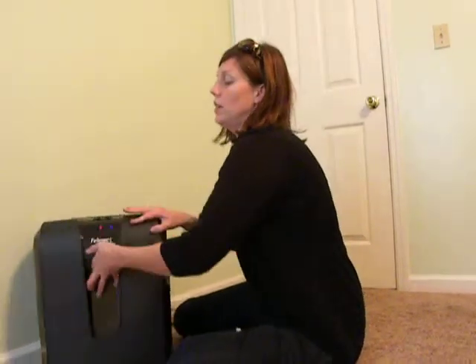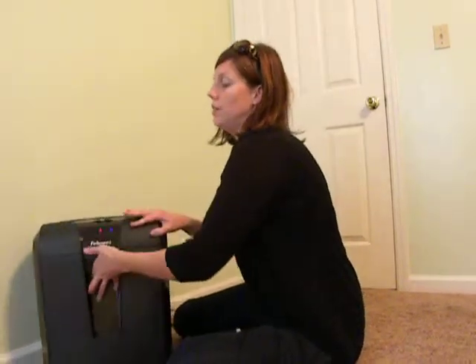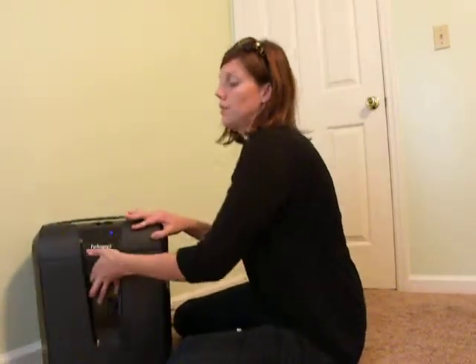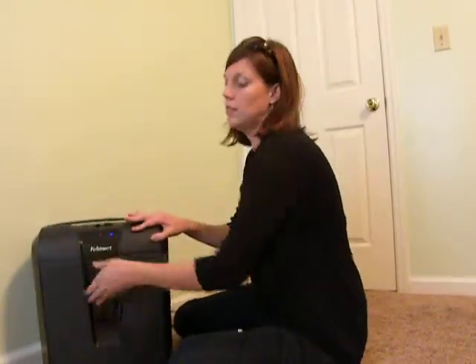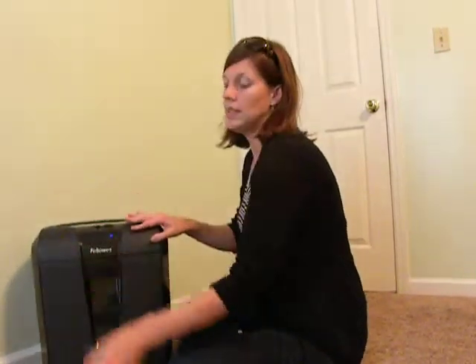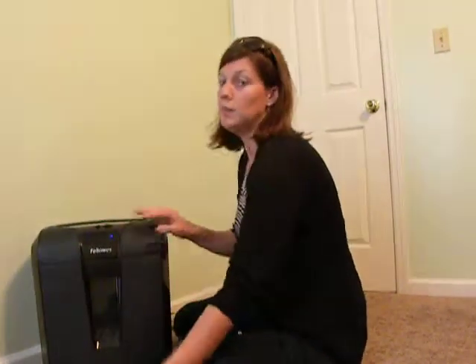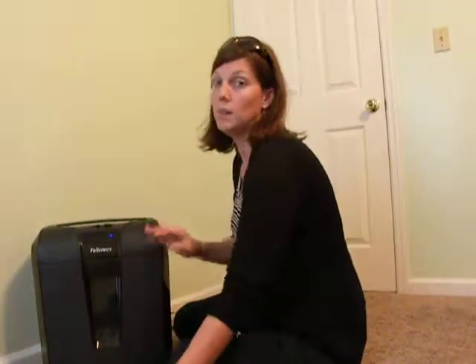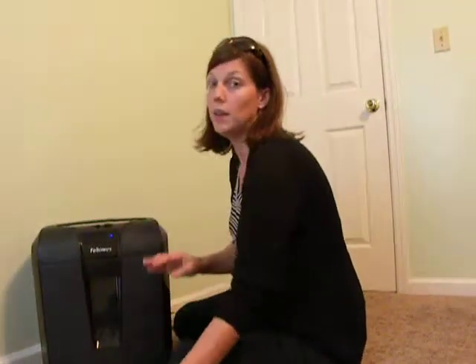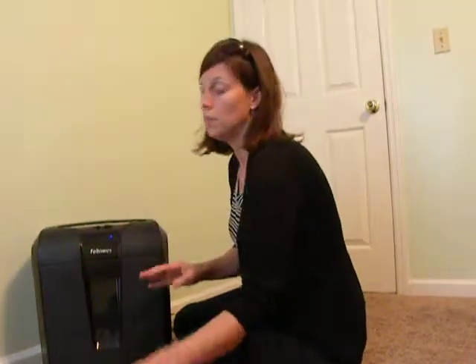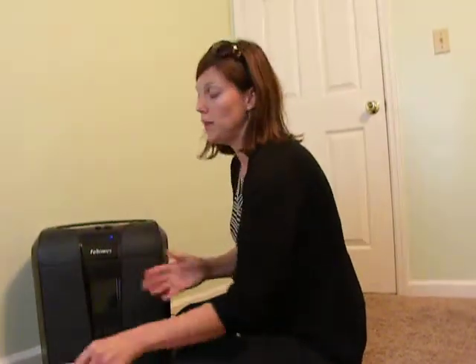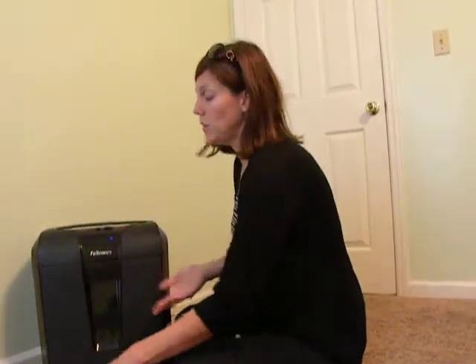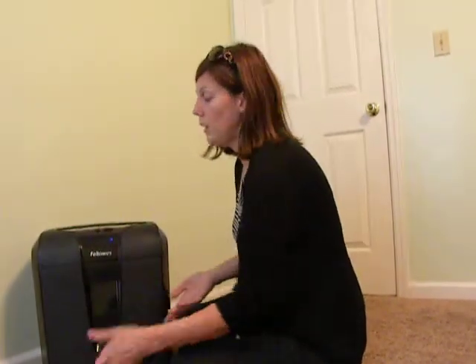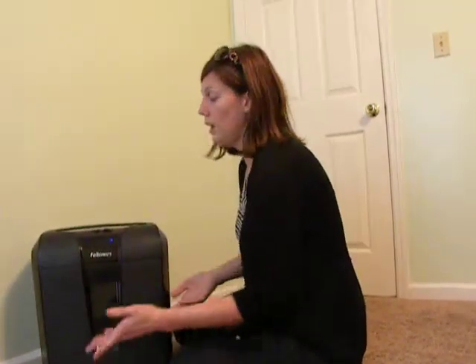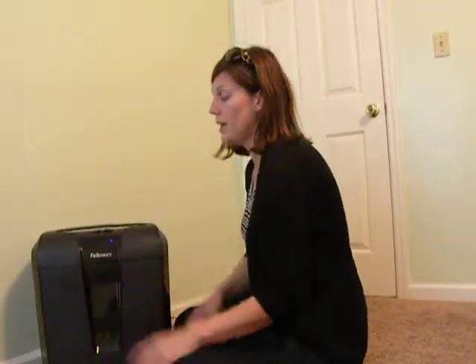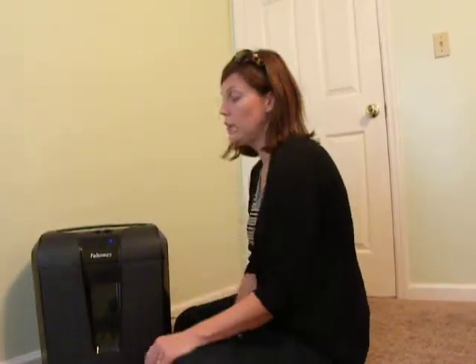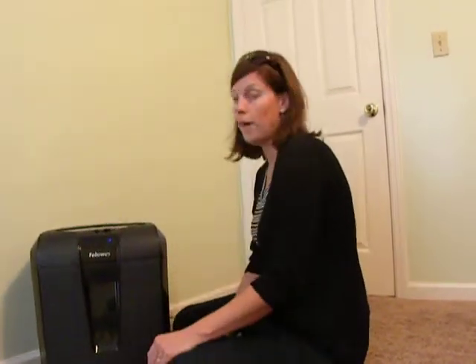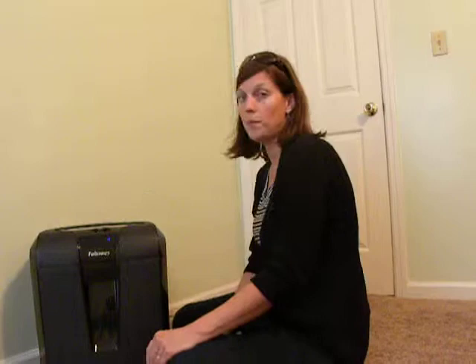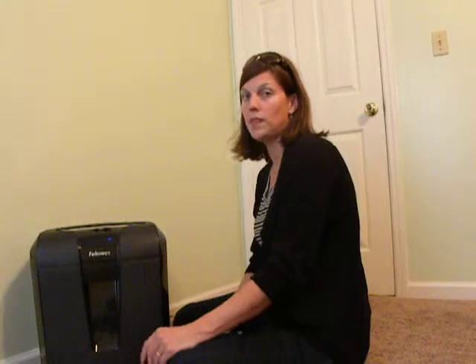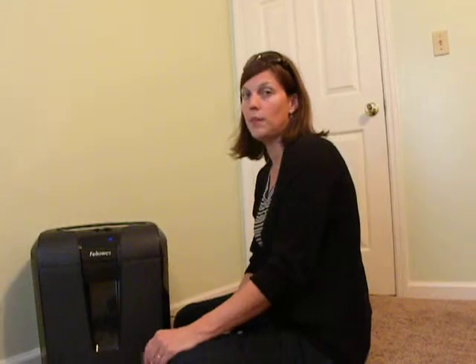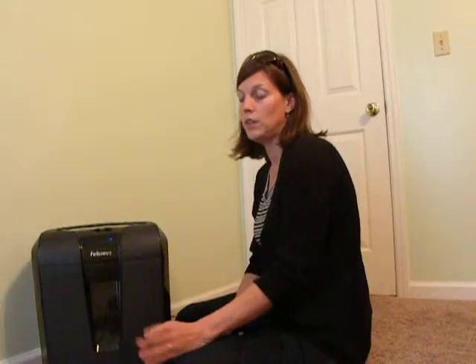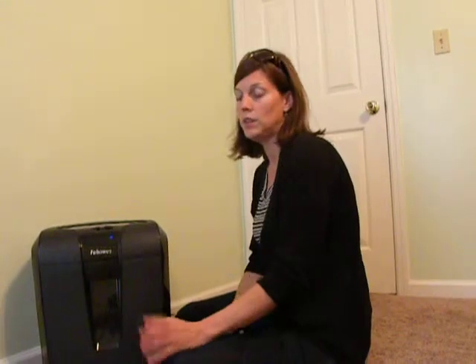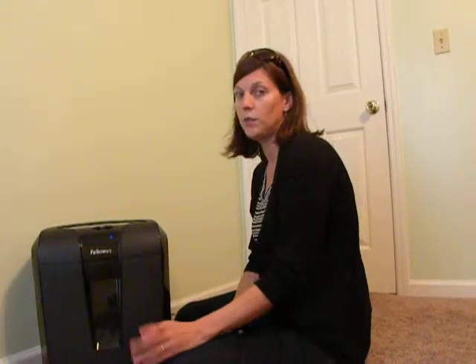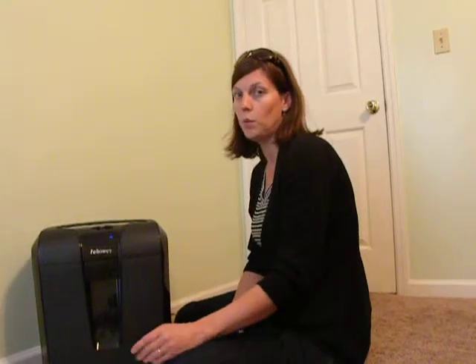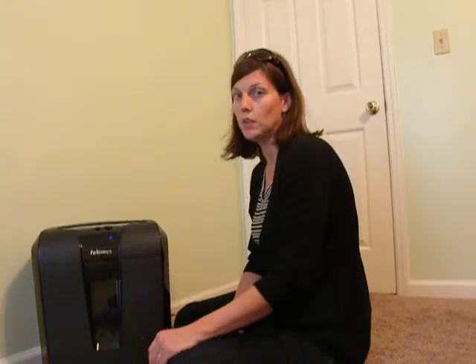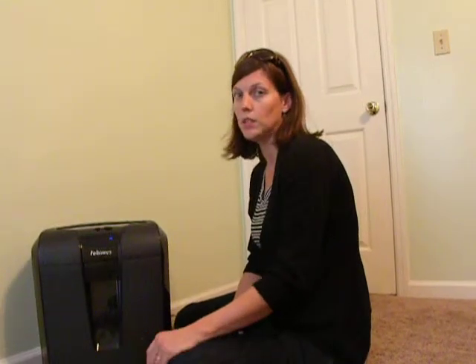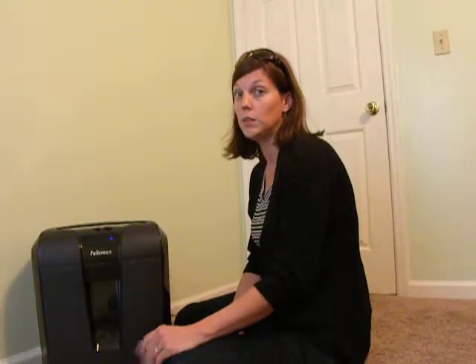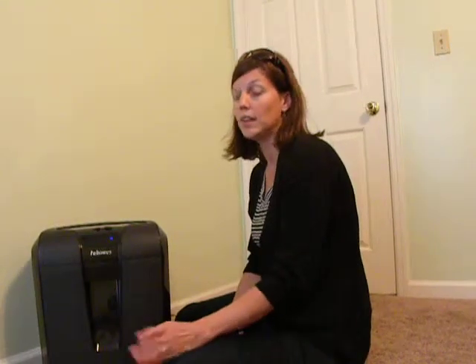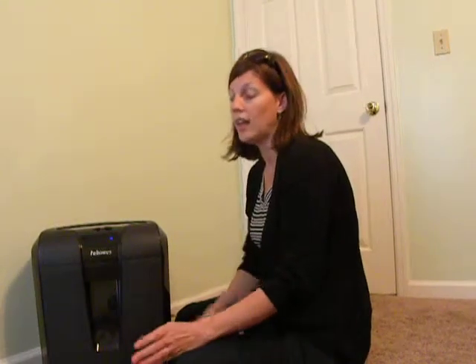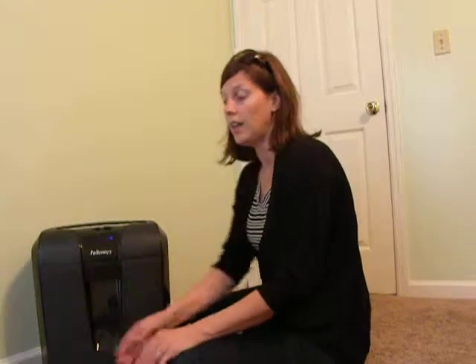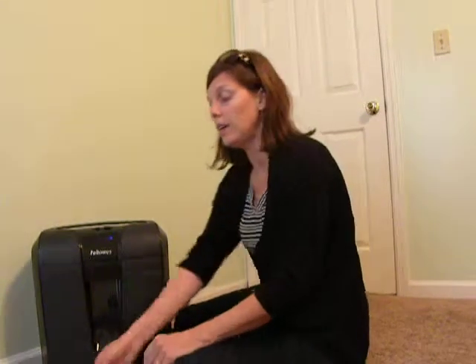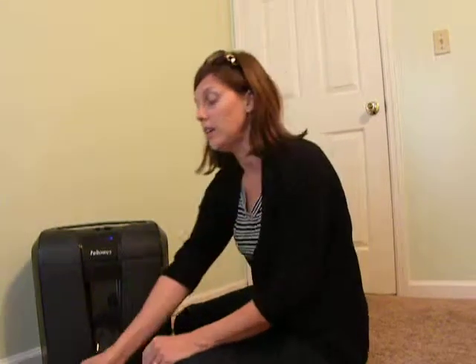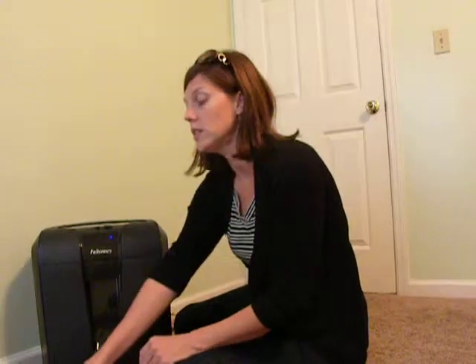This shredder seems to be made really well. I've had no problem with it. I've been using it for a week or so to clean out a lot of files.